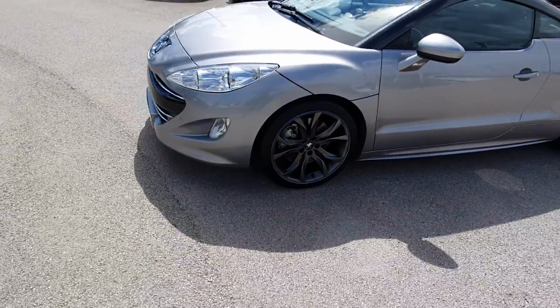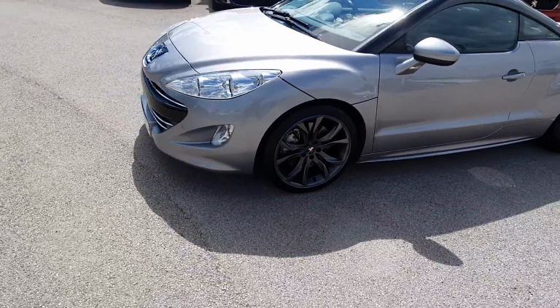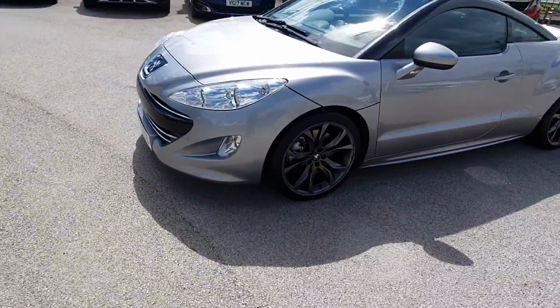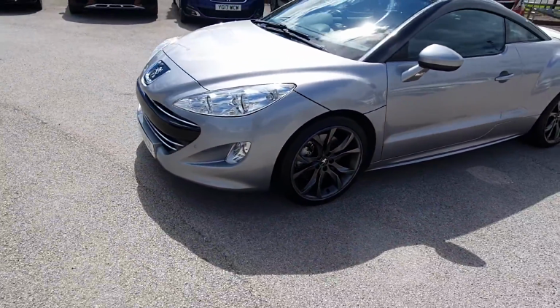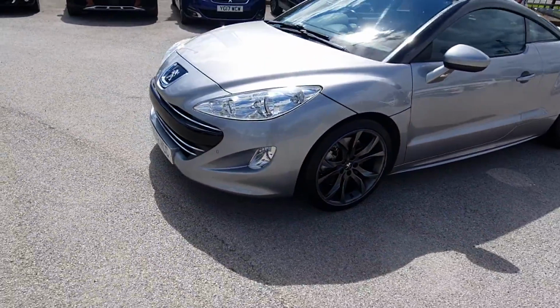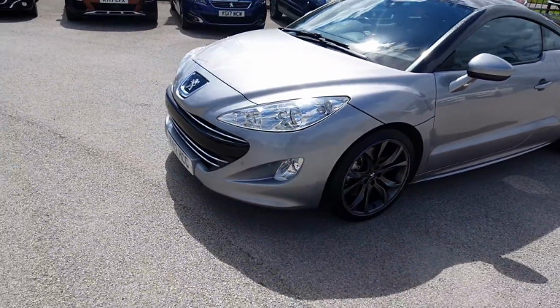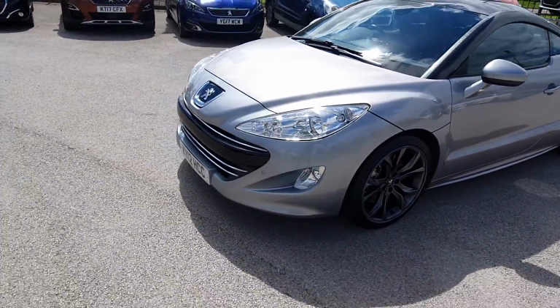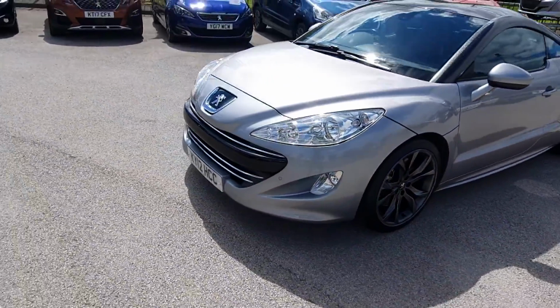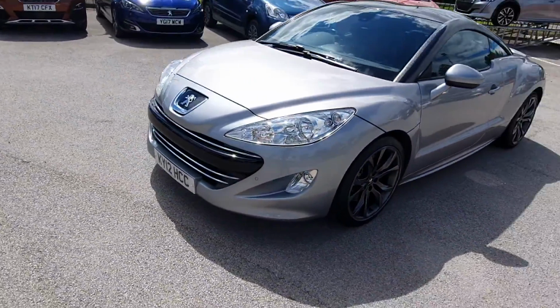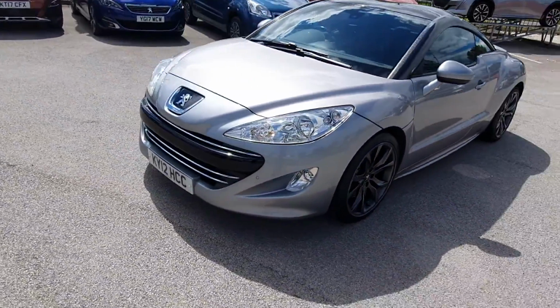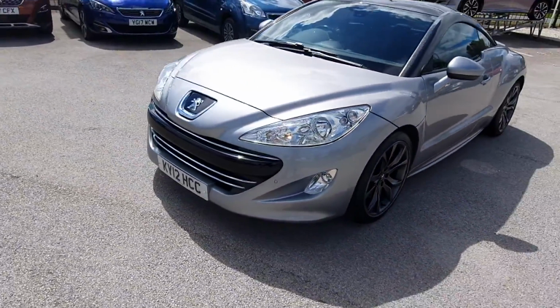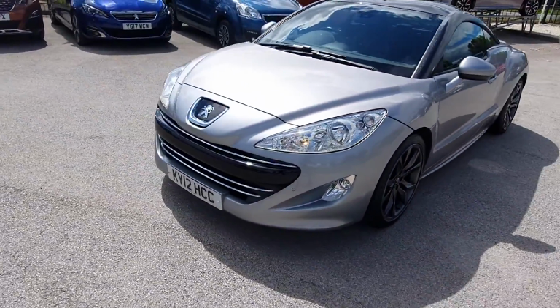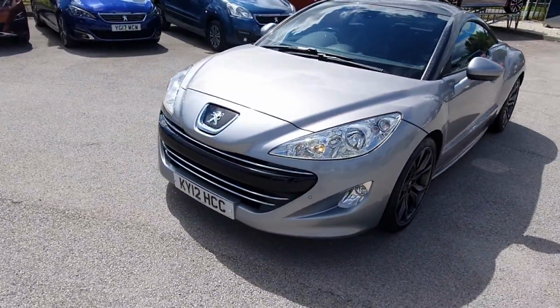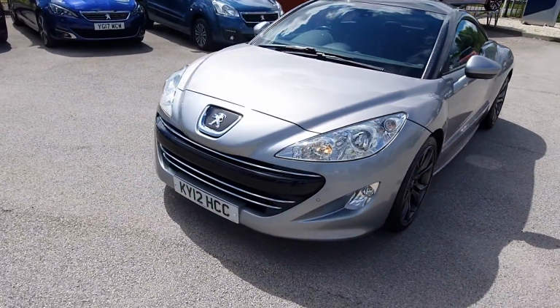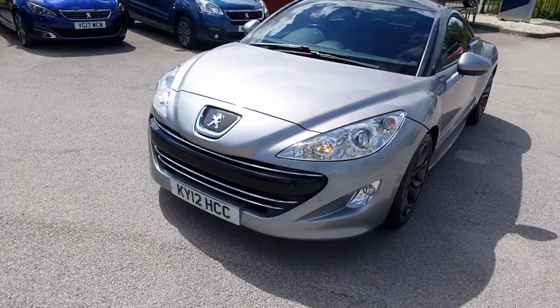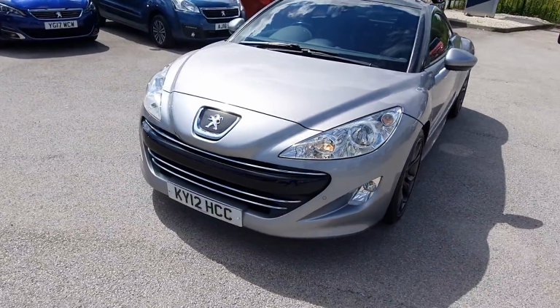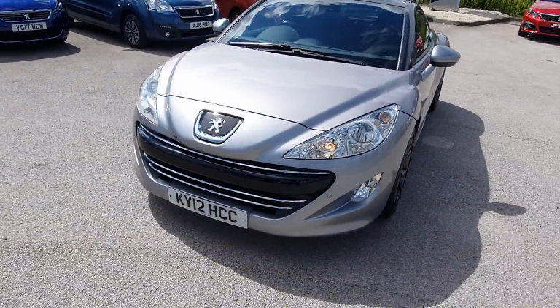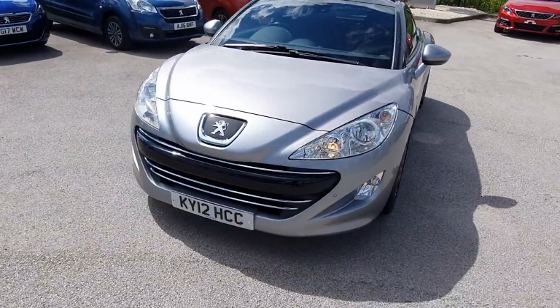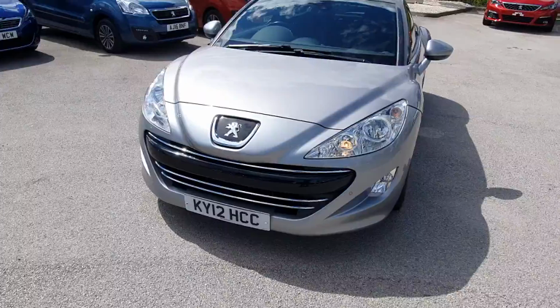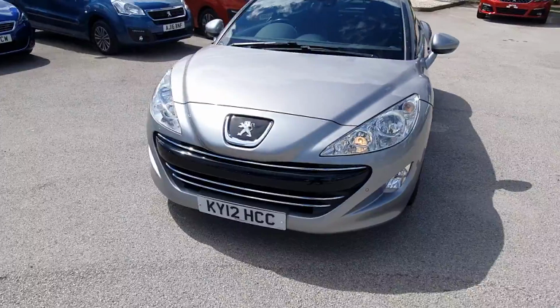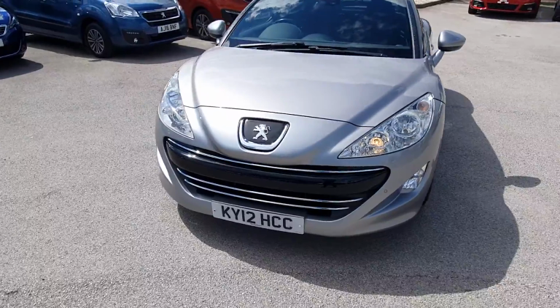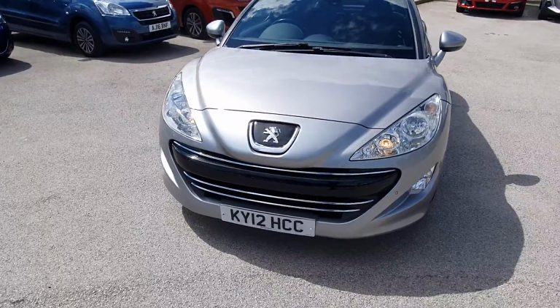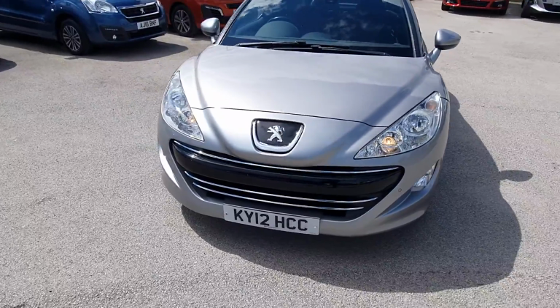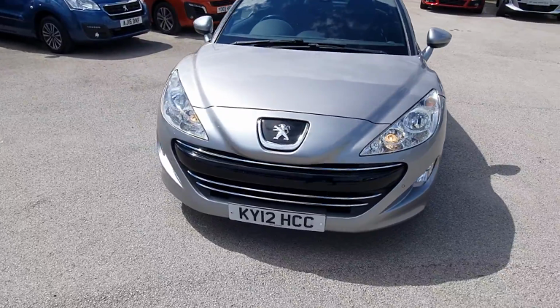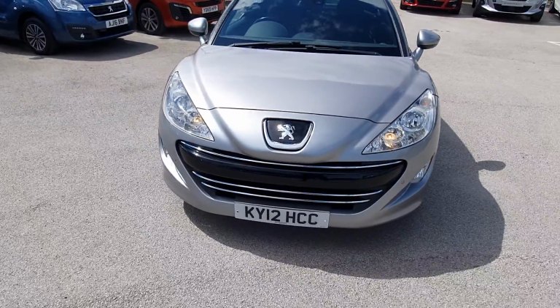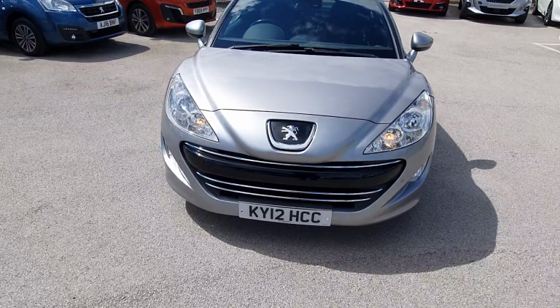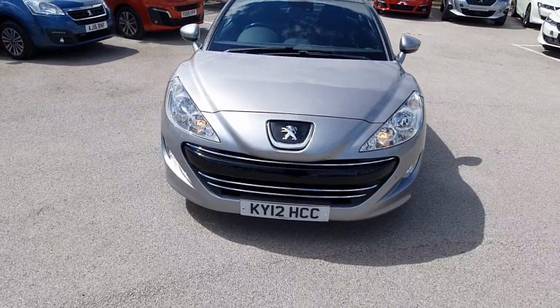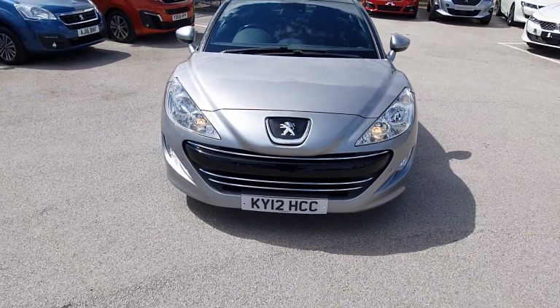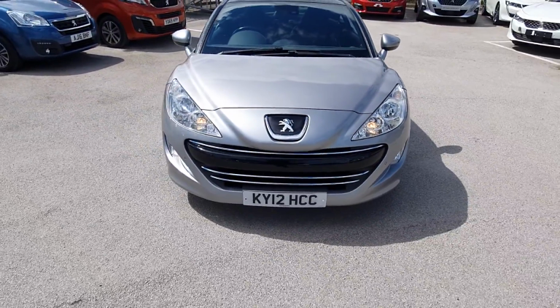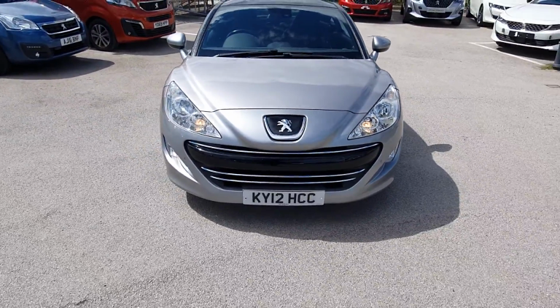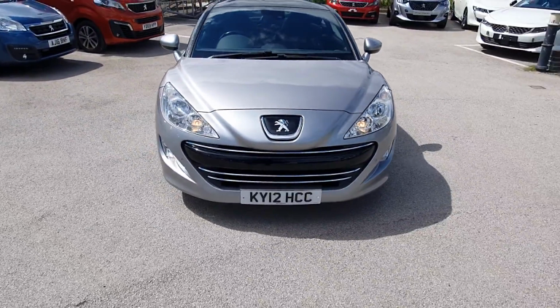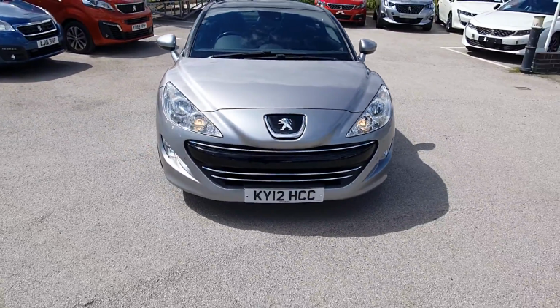Coming round to the front, there are also front parking sensors as well and a little bit of chrome which makes it look really nice.